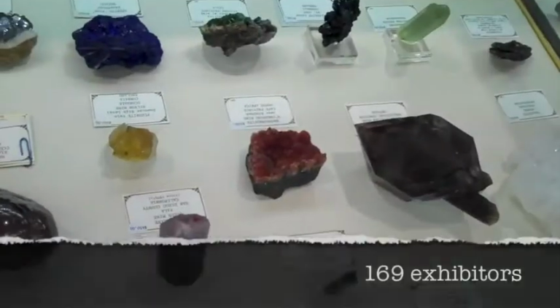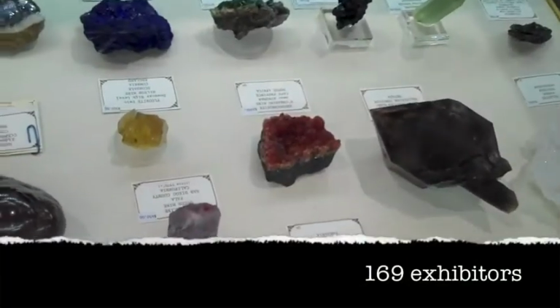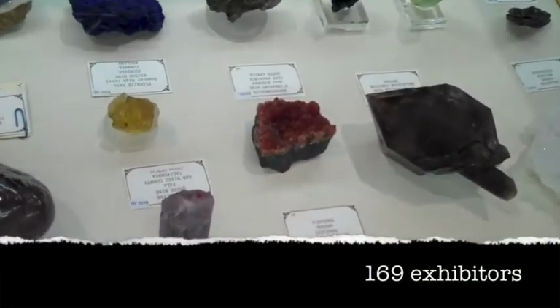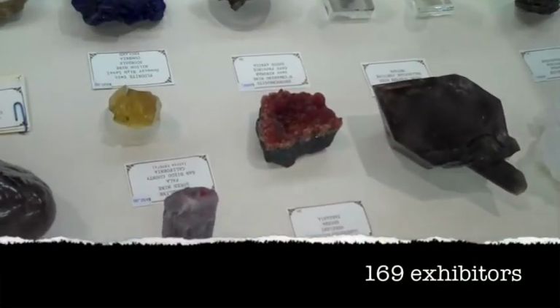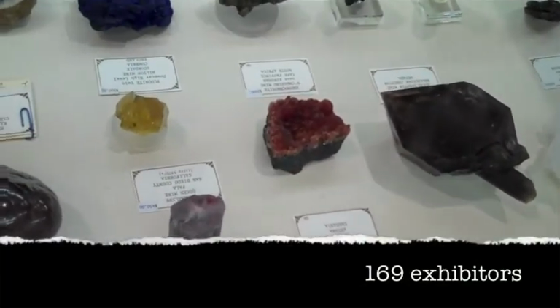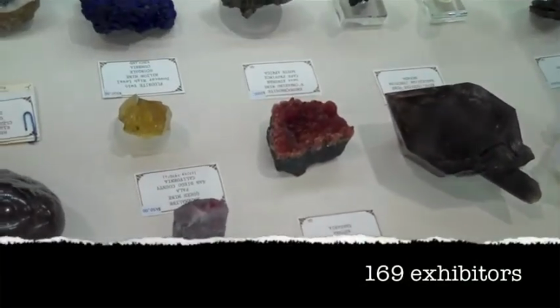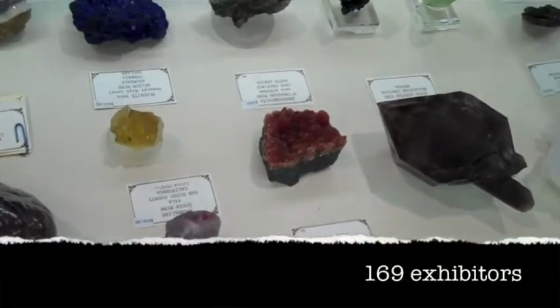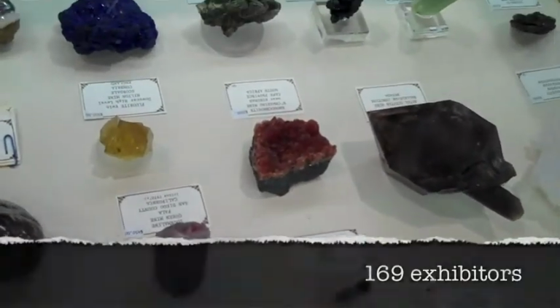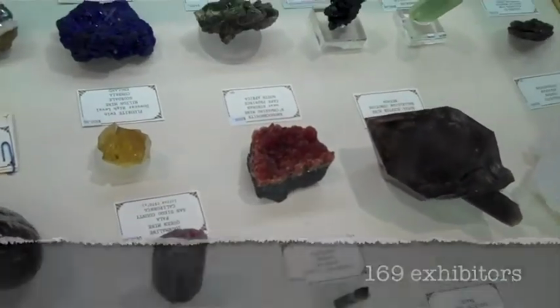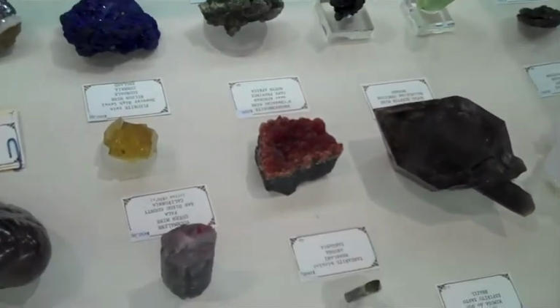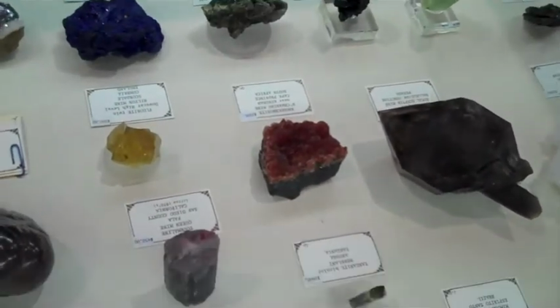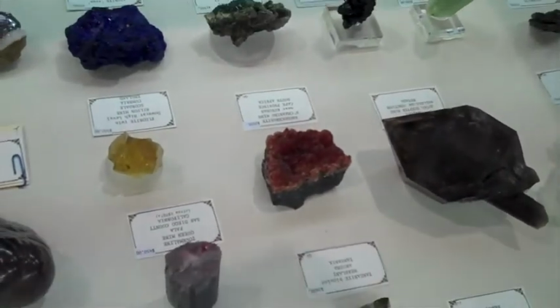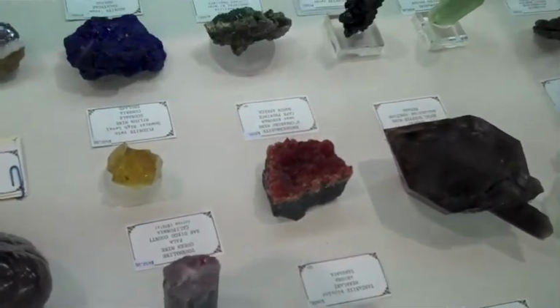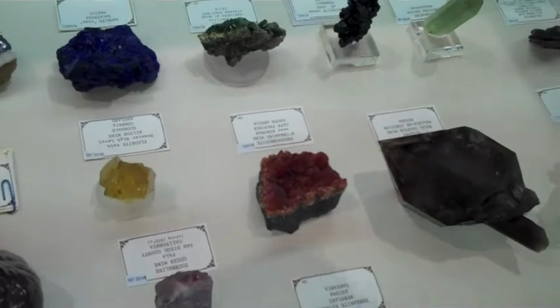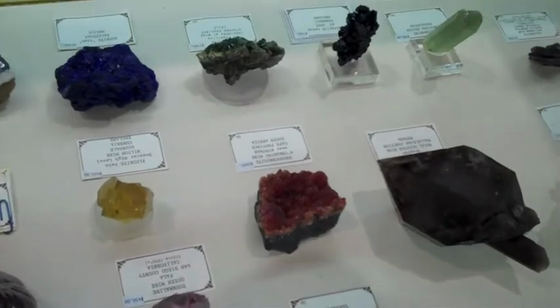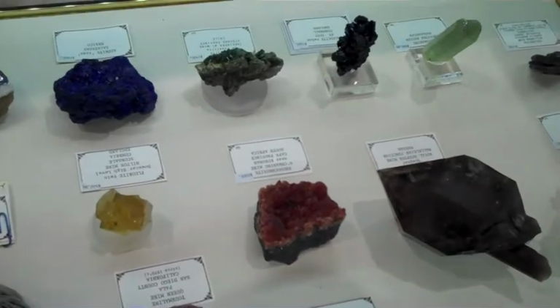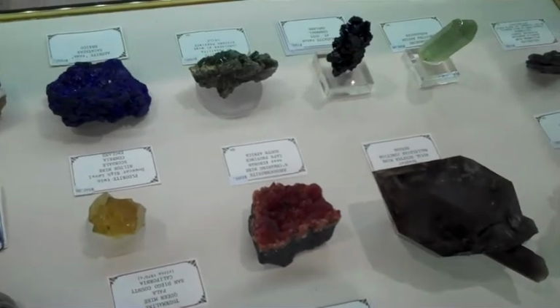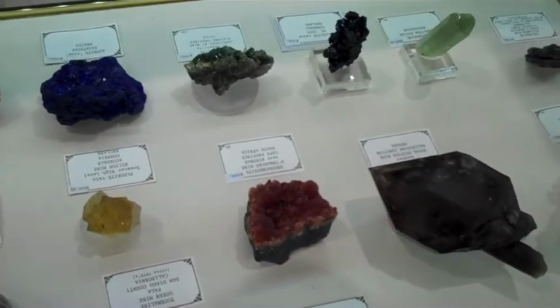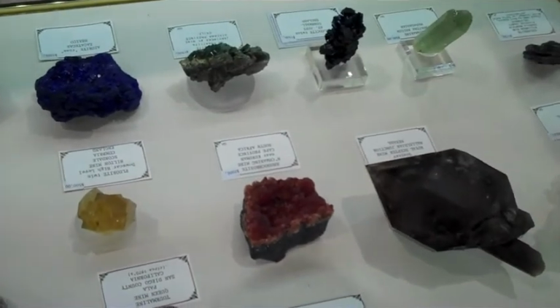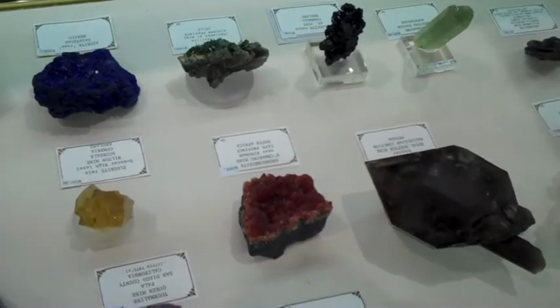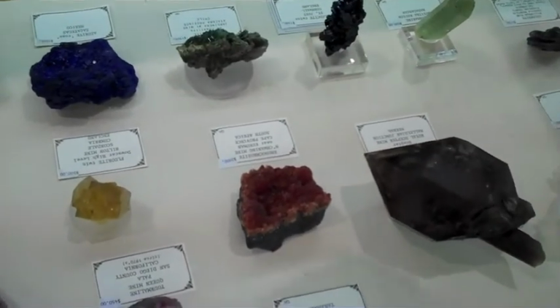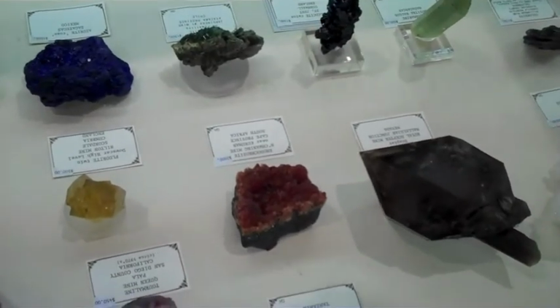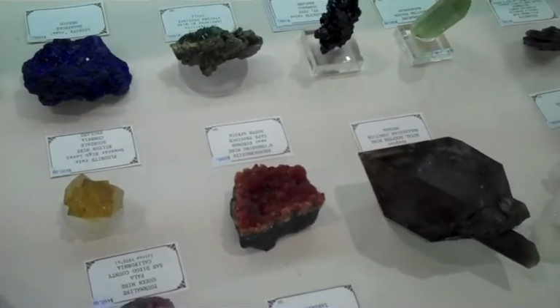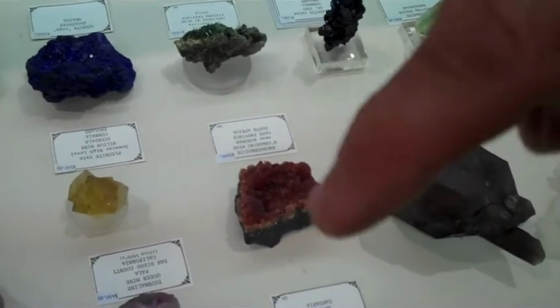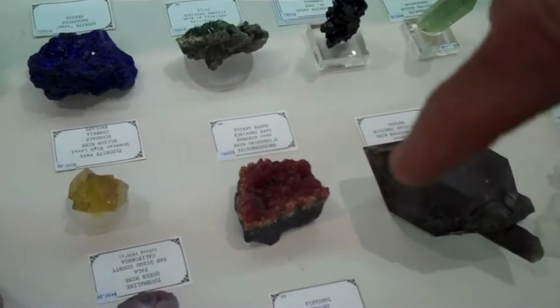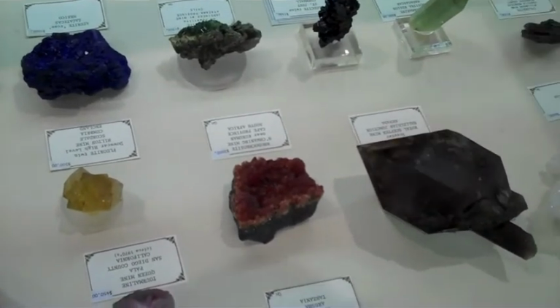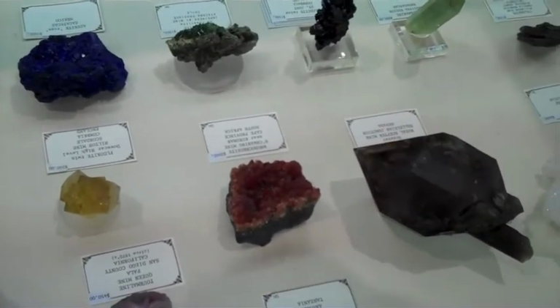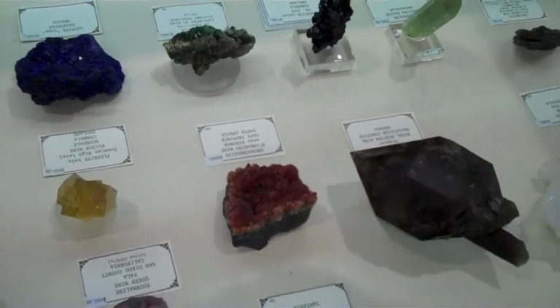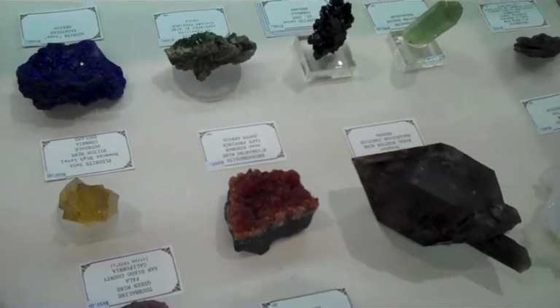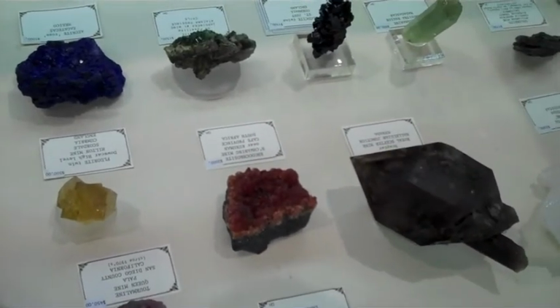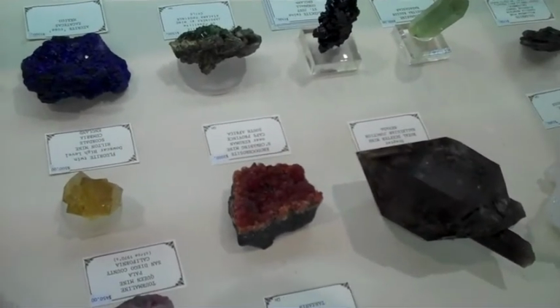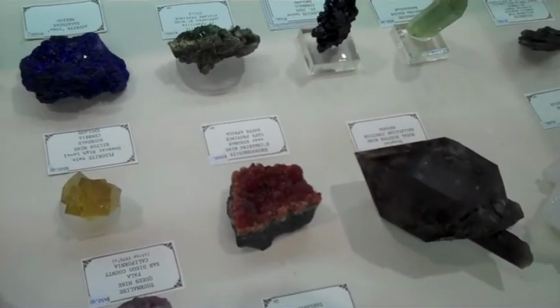What's that red one over there? That's a rhodochrosite from South Africa. What's a rhodochrosite? That's a manganese.